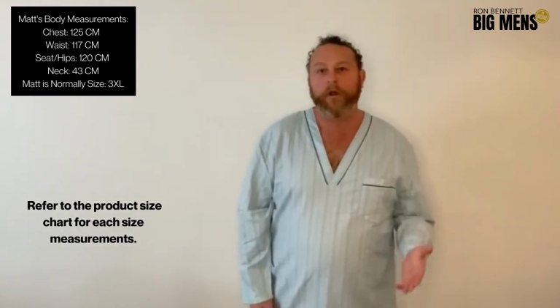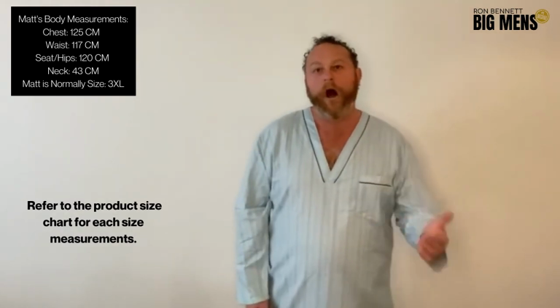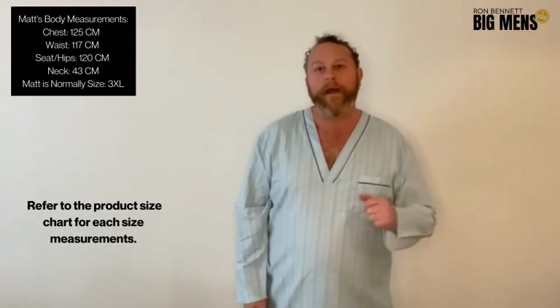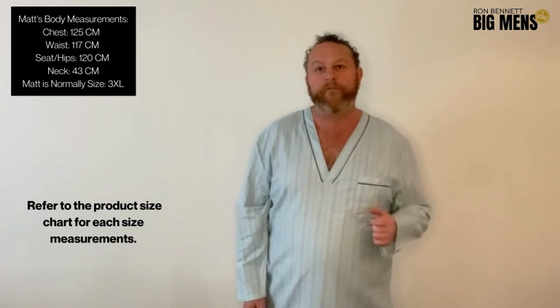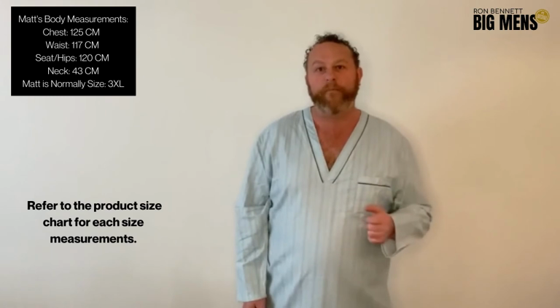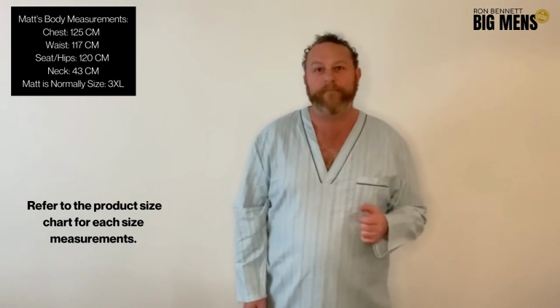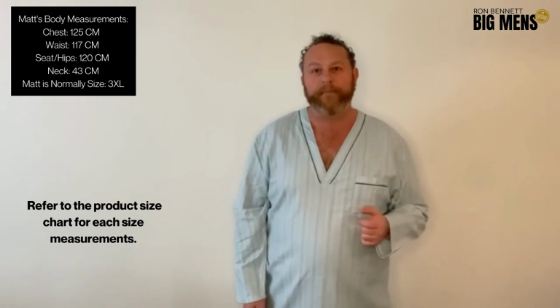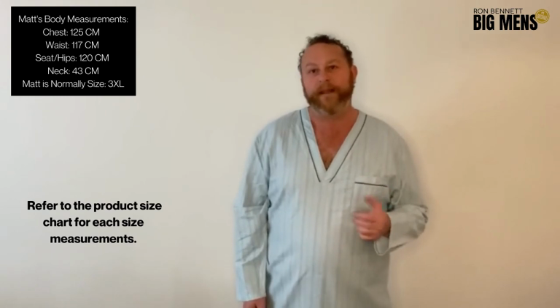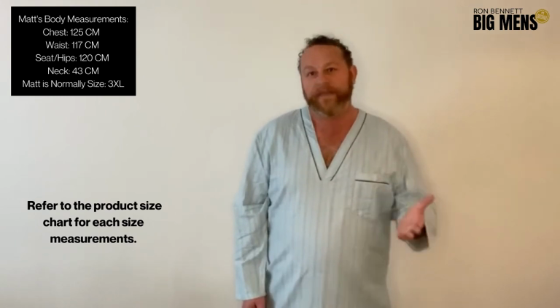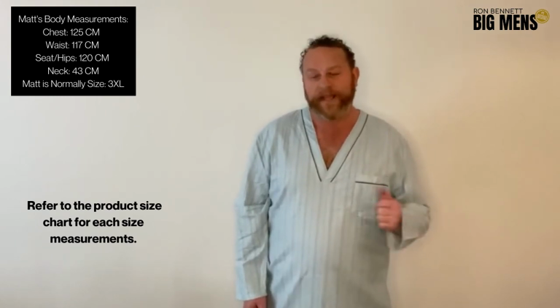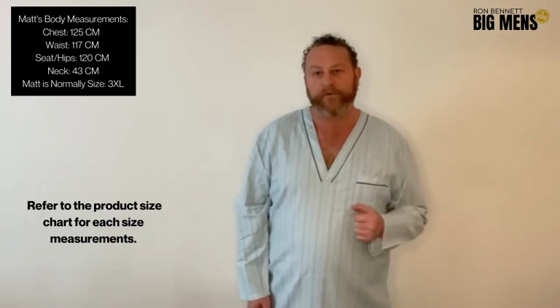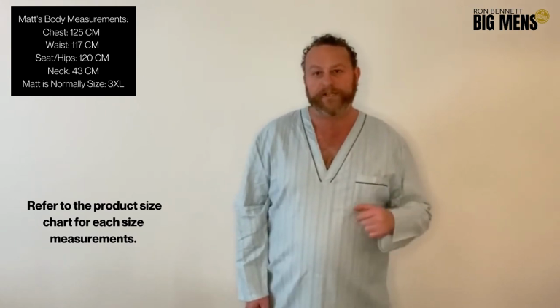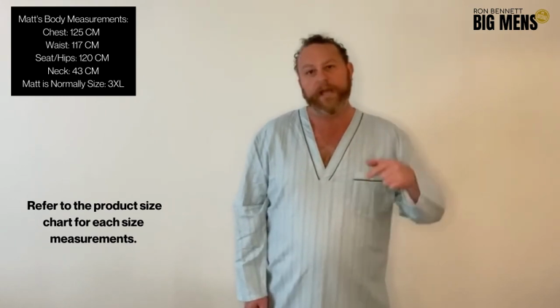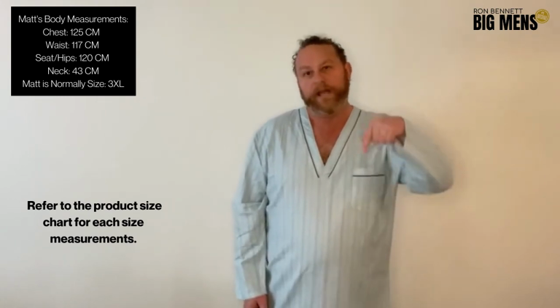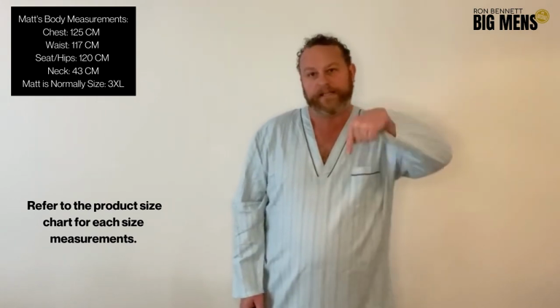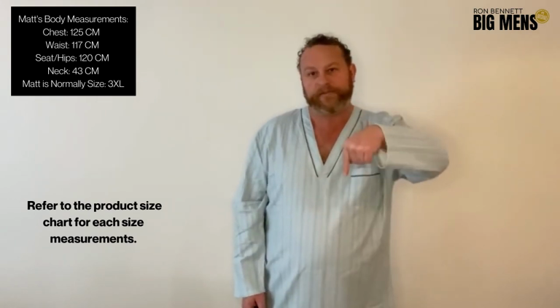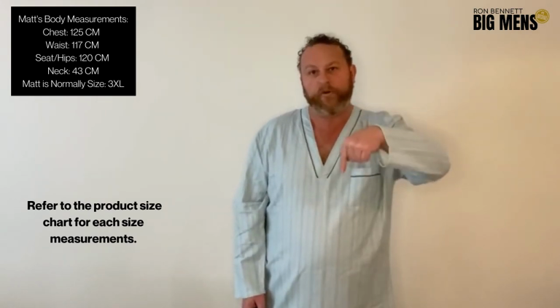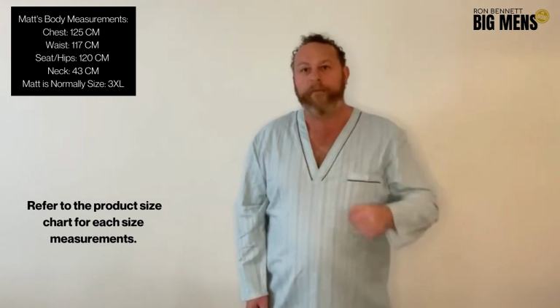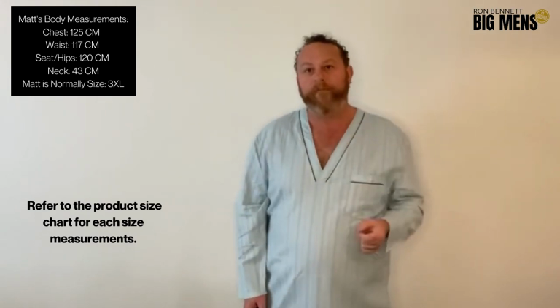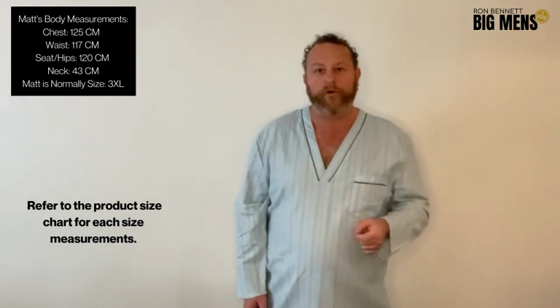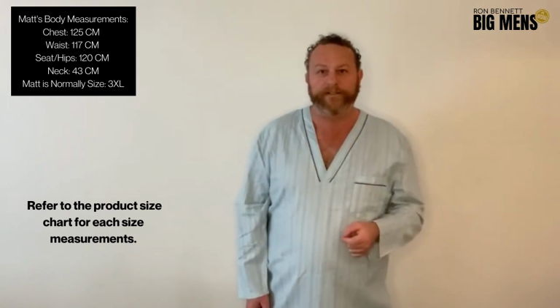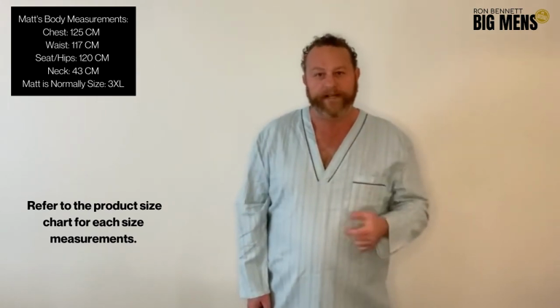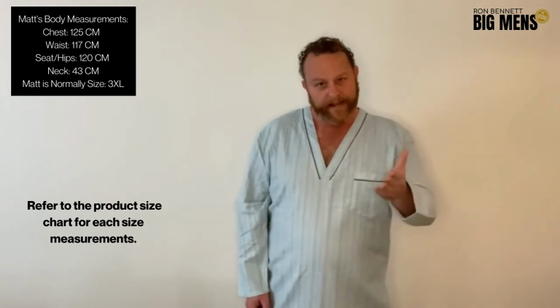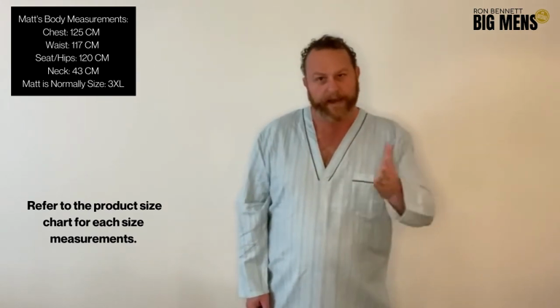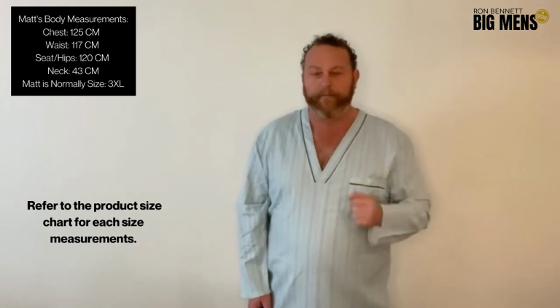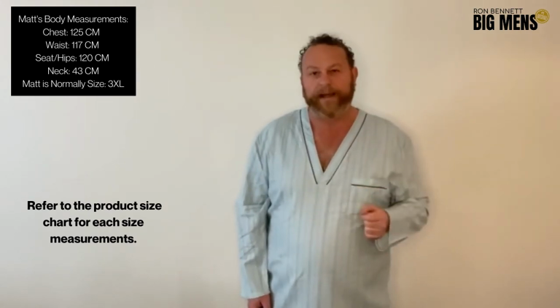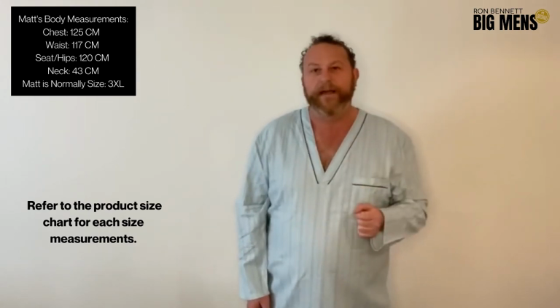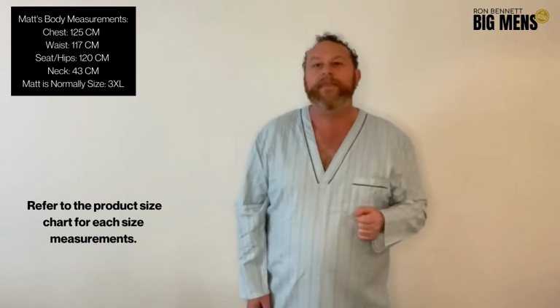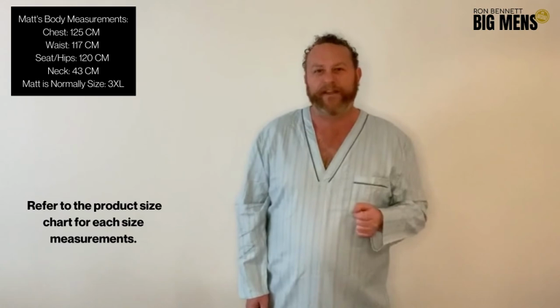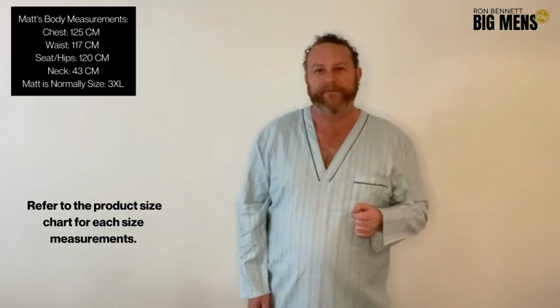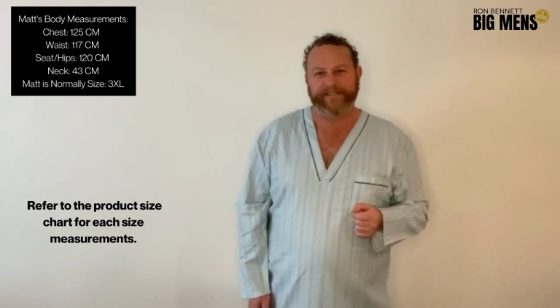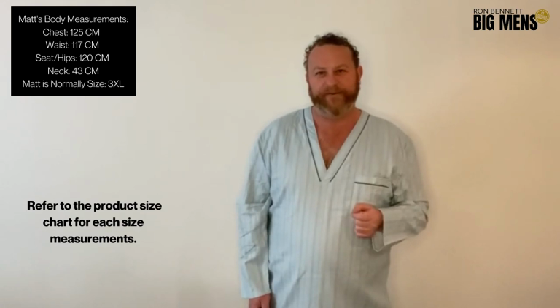Well, I'm Matt from Roman Men and Big Men, thanks for watching. Click subscribe for more content and come on back. Thank you, see you soon.